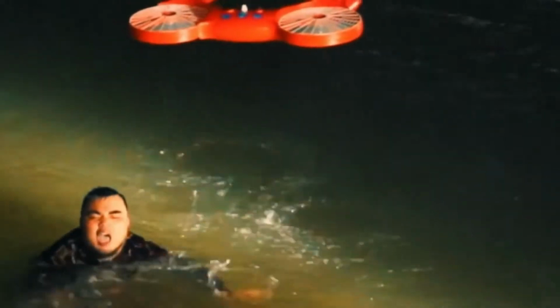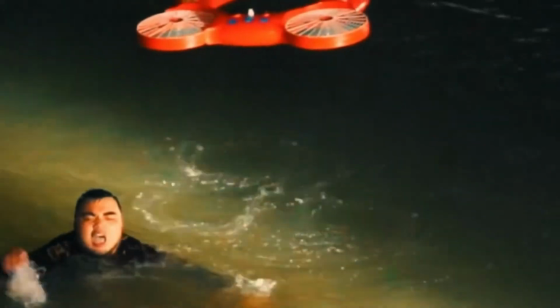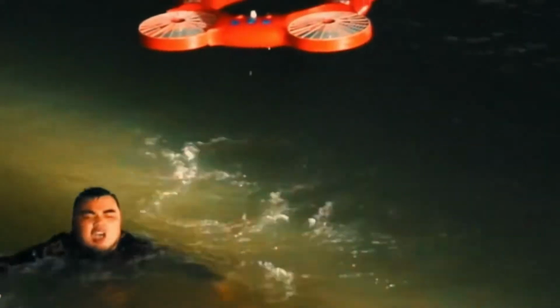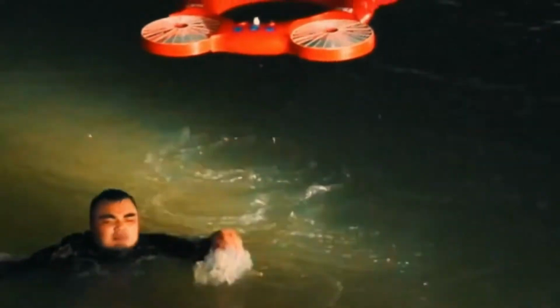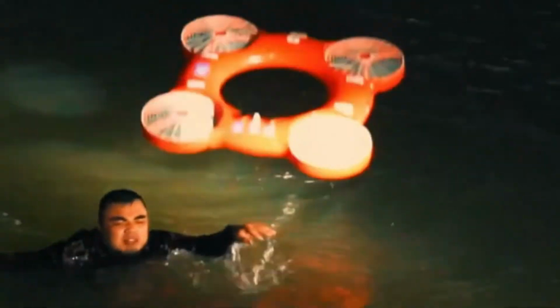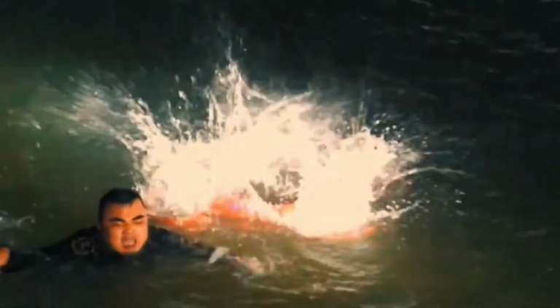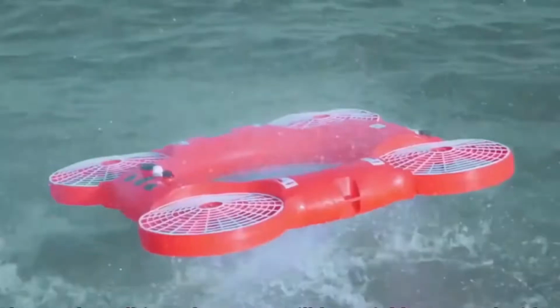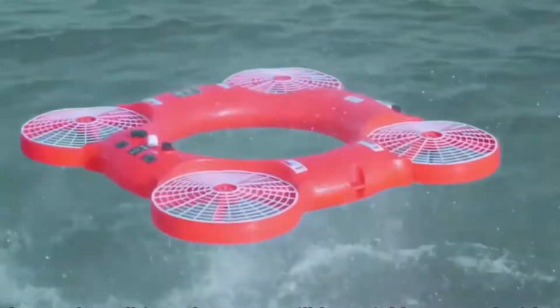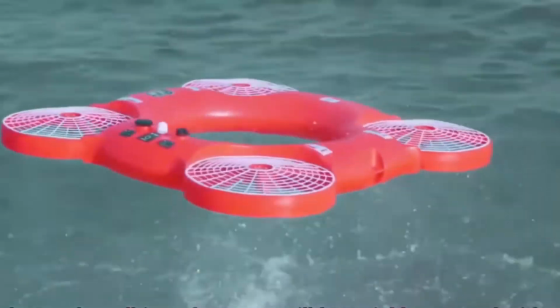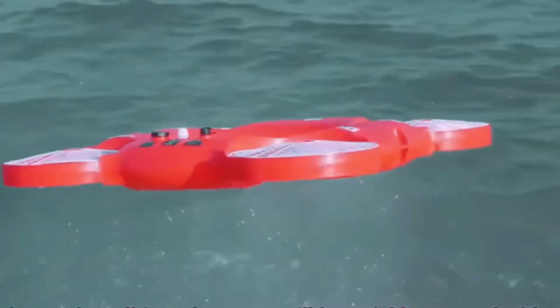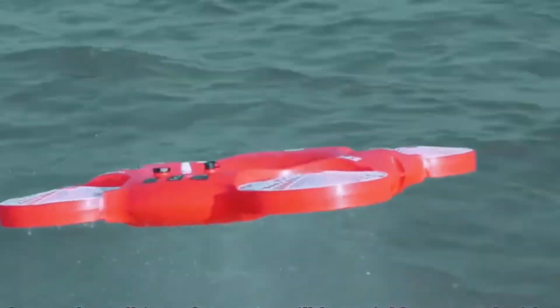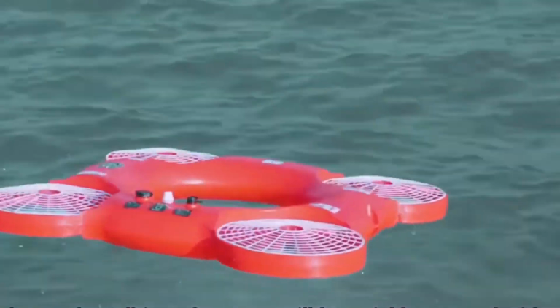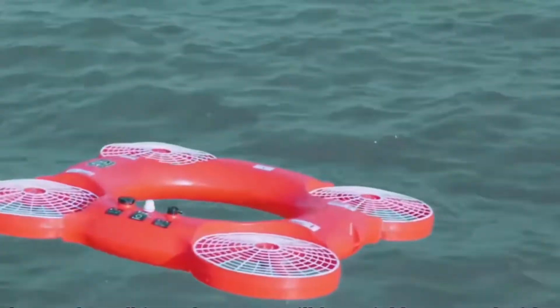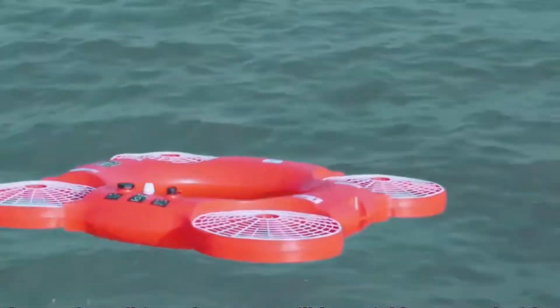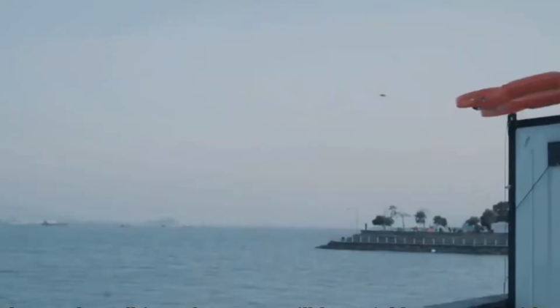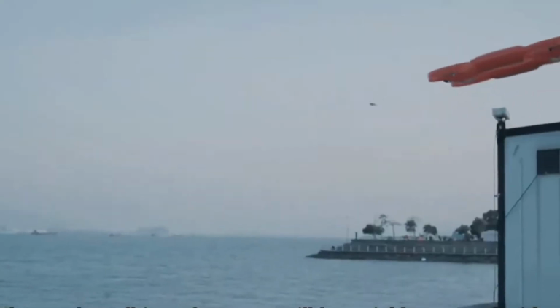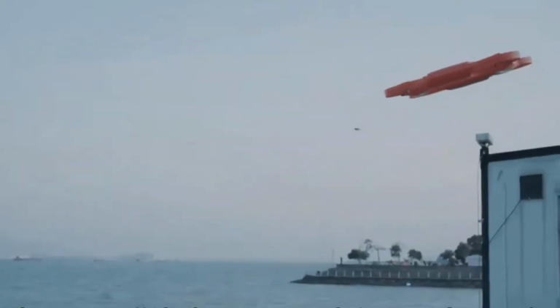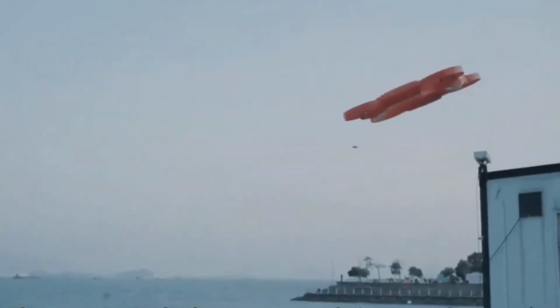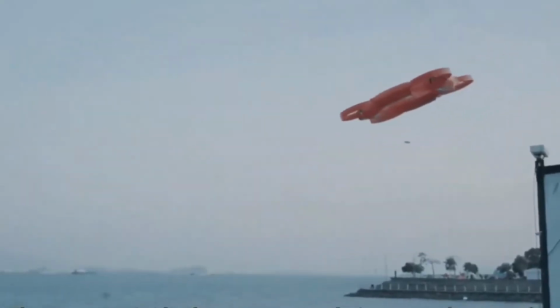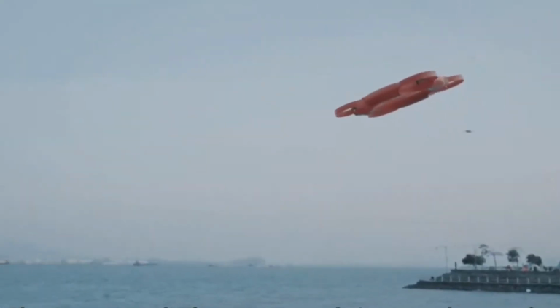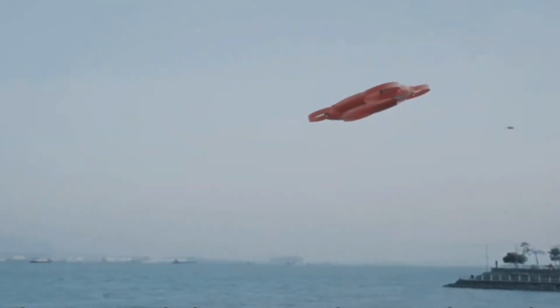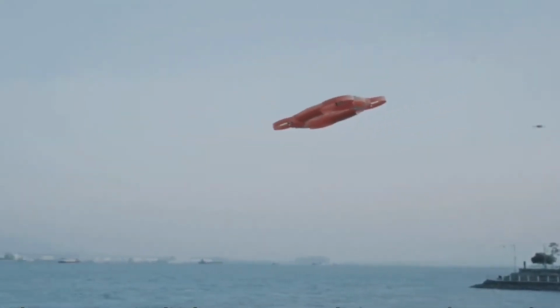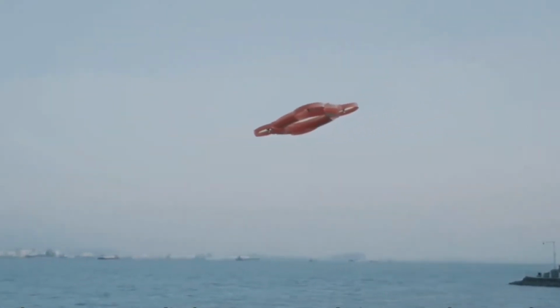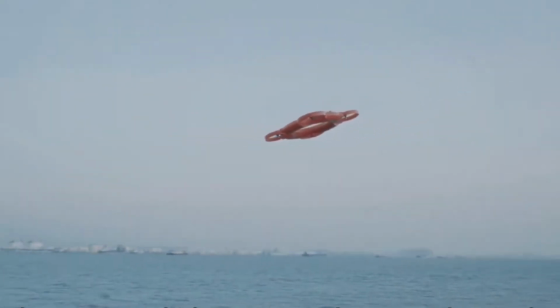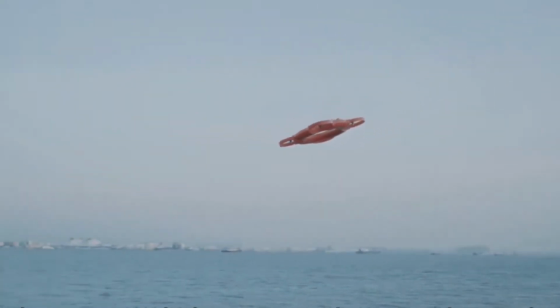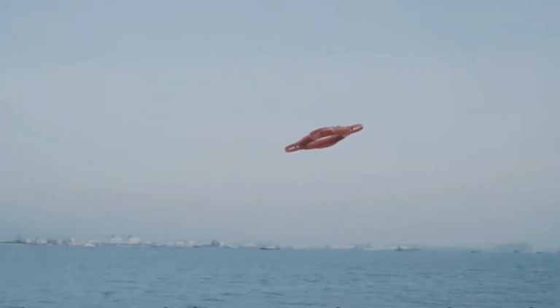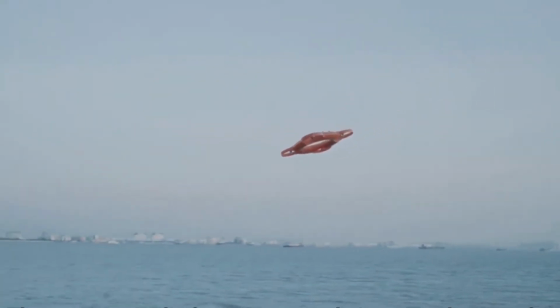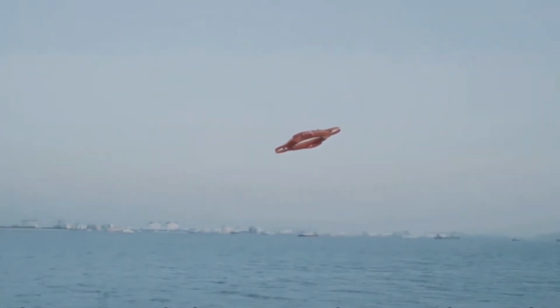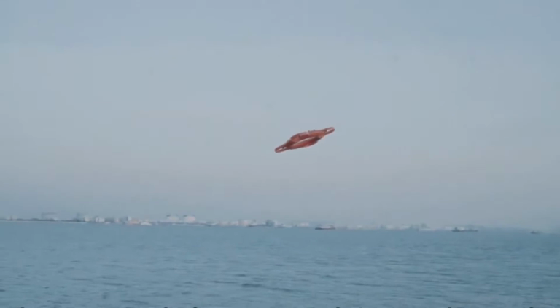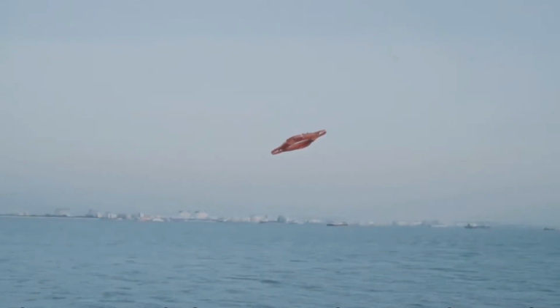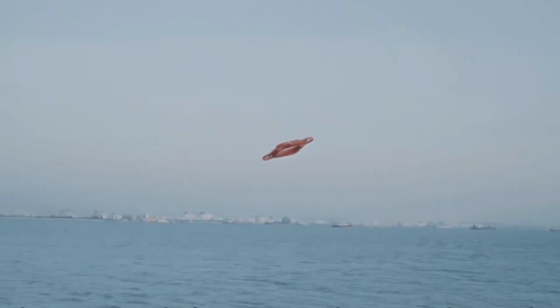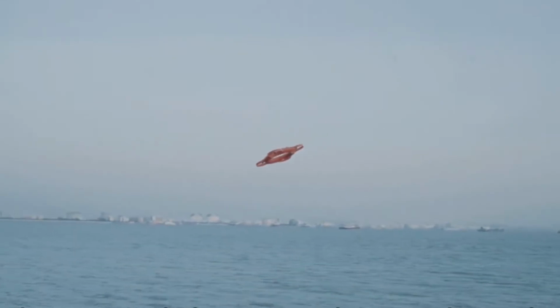Additionally, if the signal is lost, it automatically returns to base. The Drone Life Buoy is priced at $11,803.